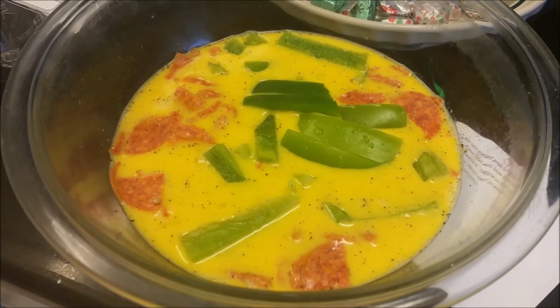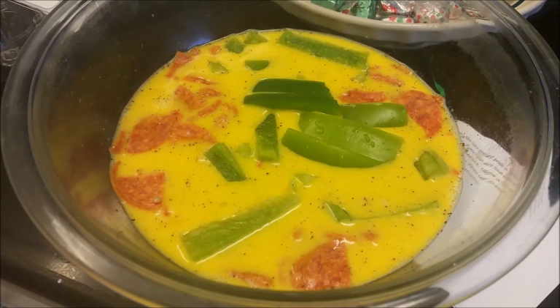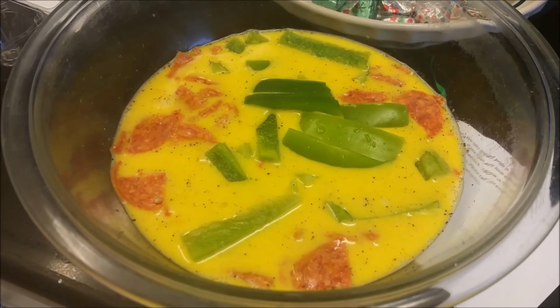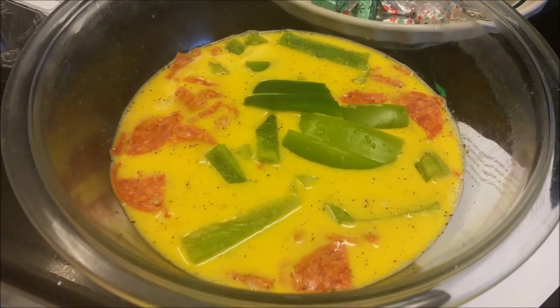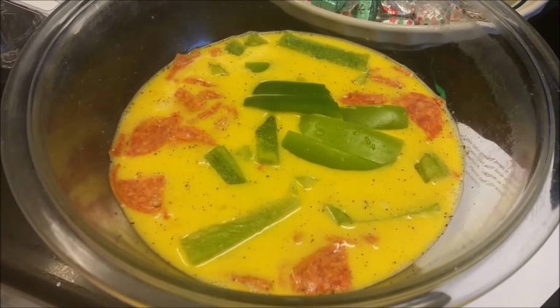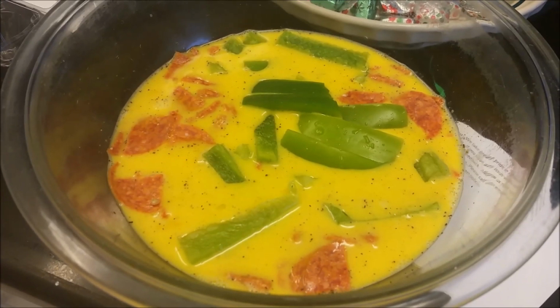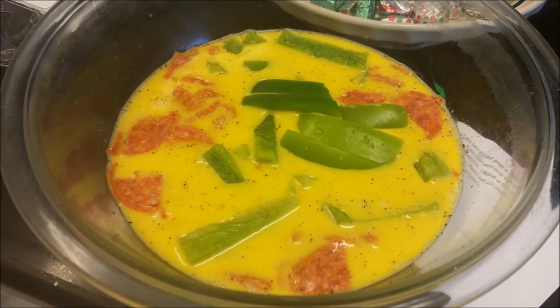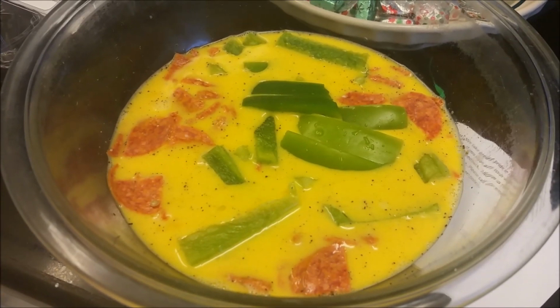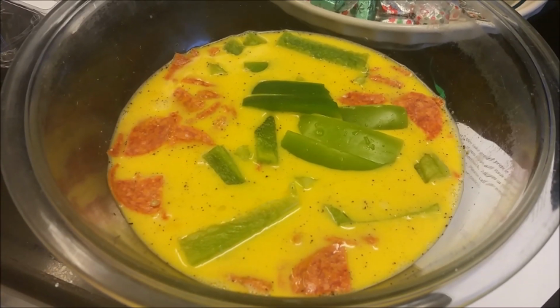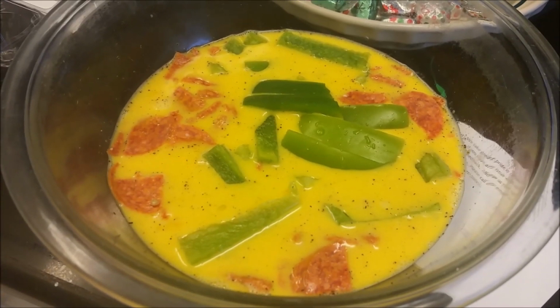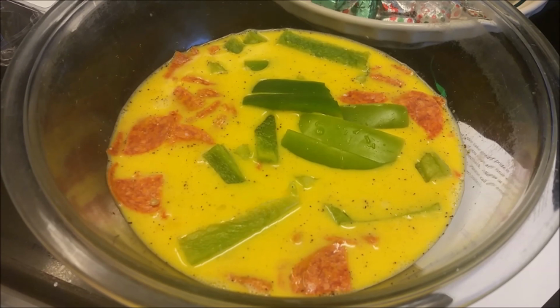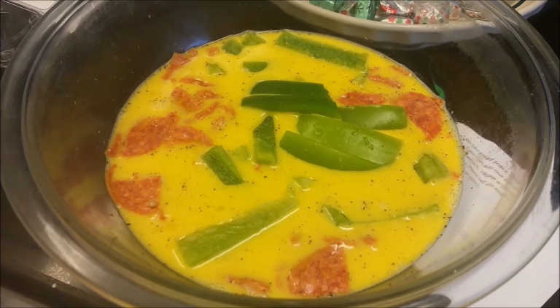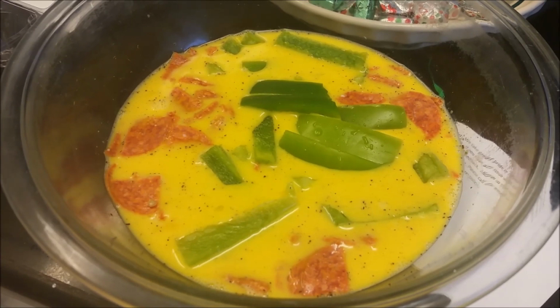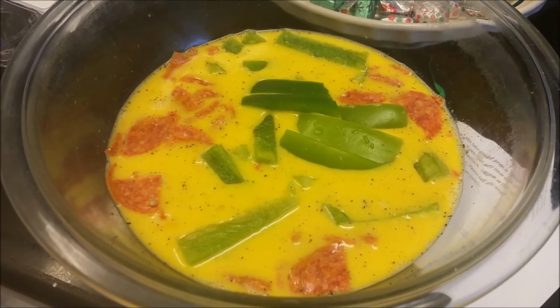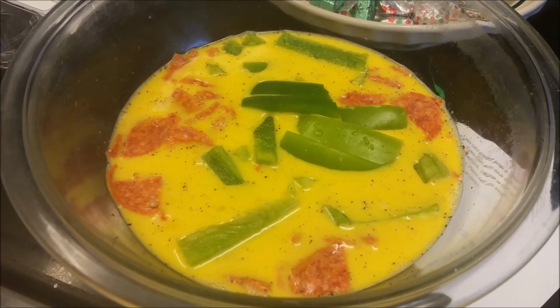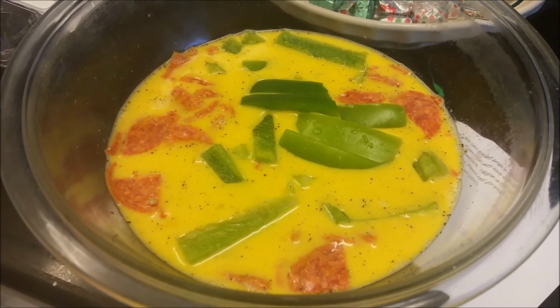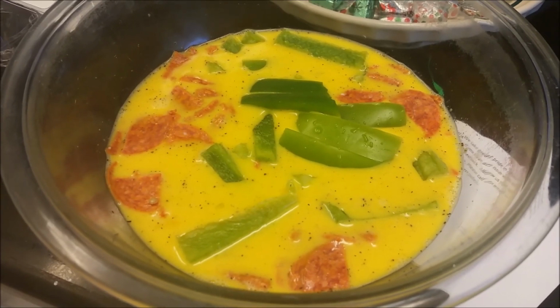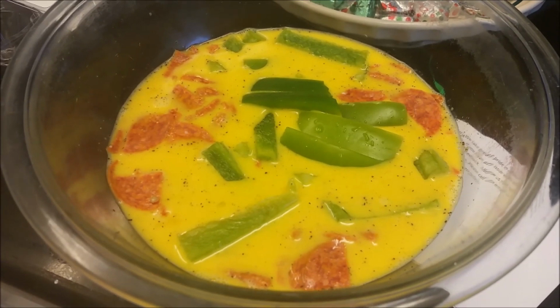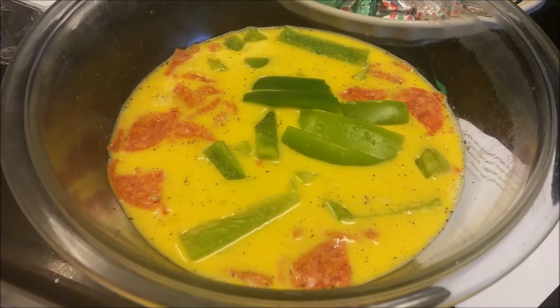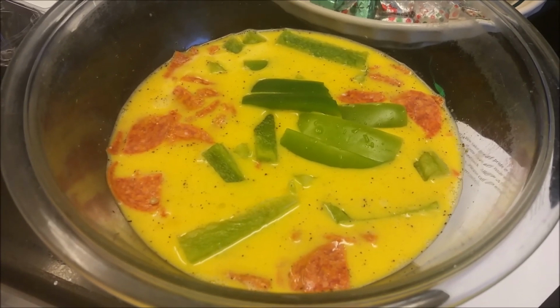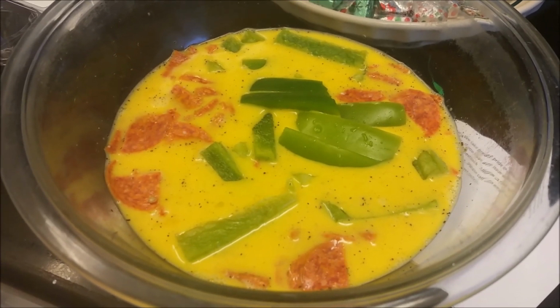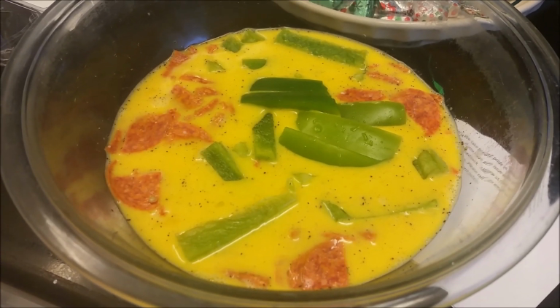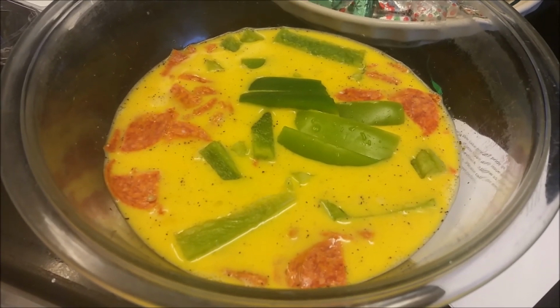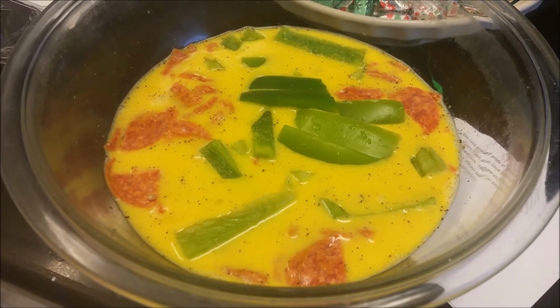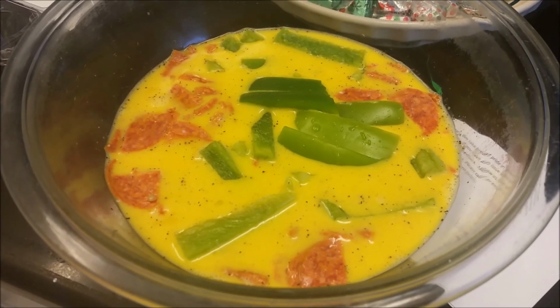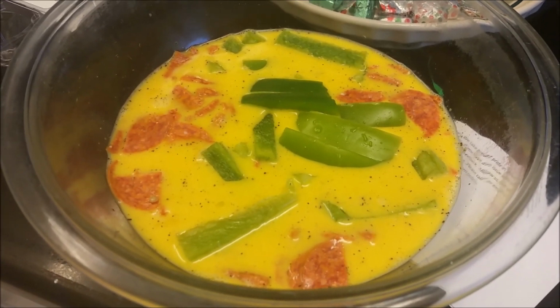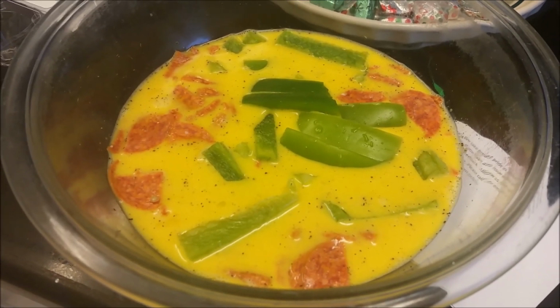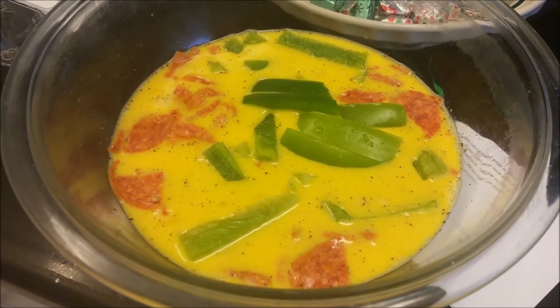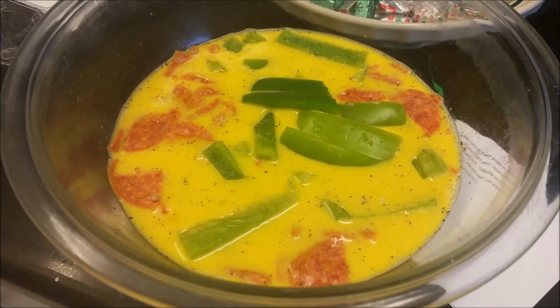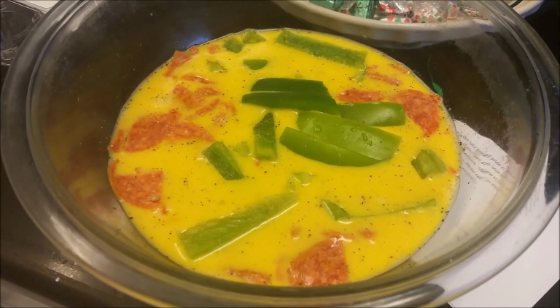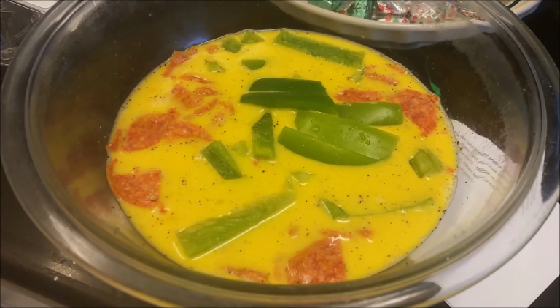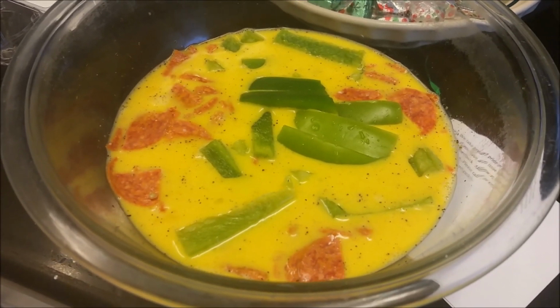Alright, there's my 8 eggs, milk, pepper, diced pepperoni, and sliced 2 green bell peppers.